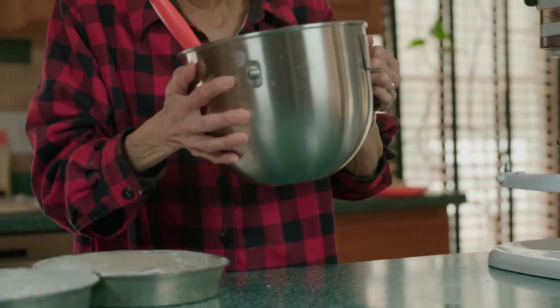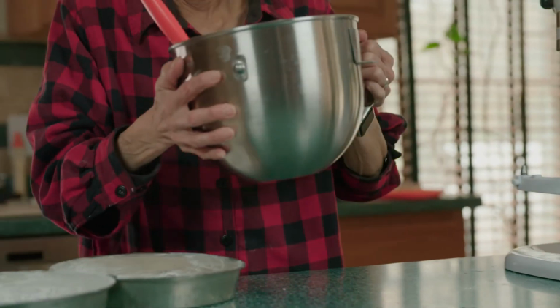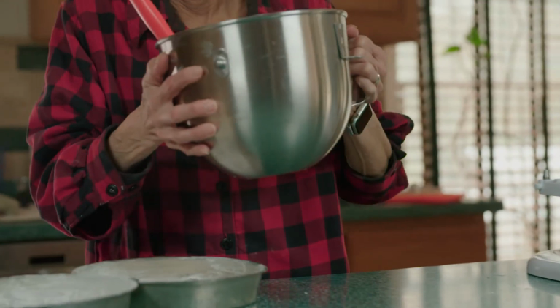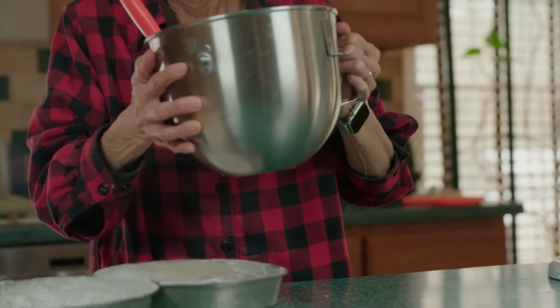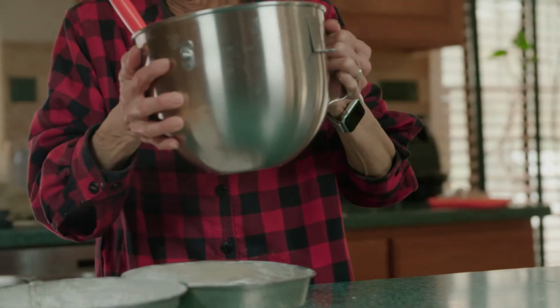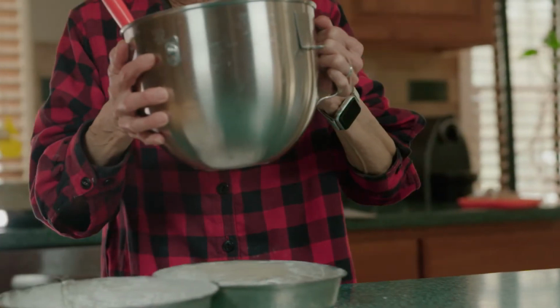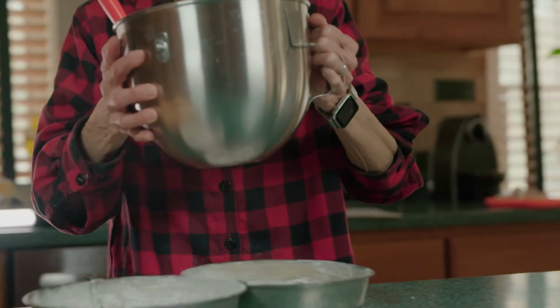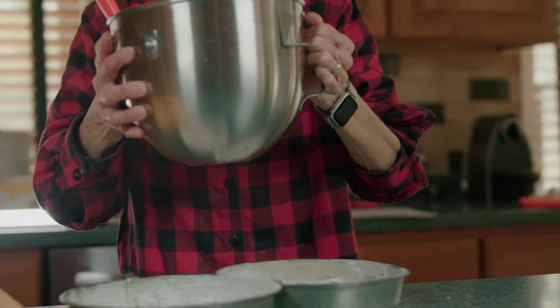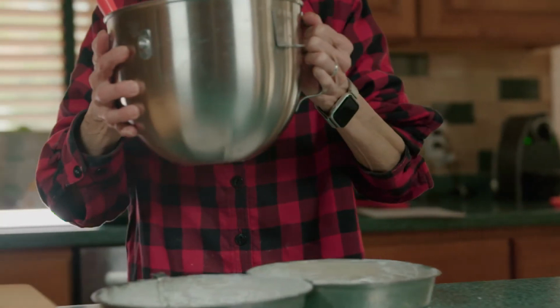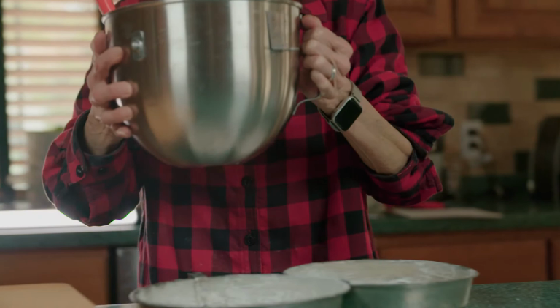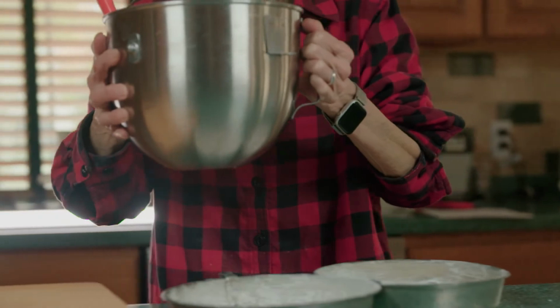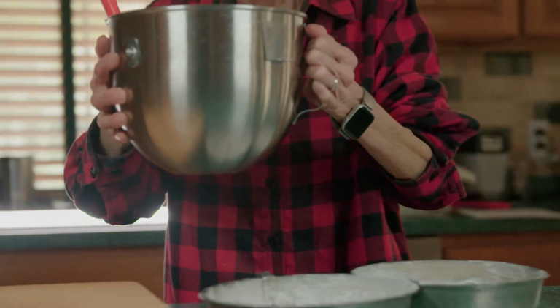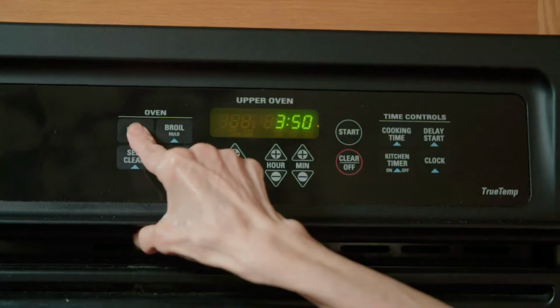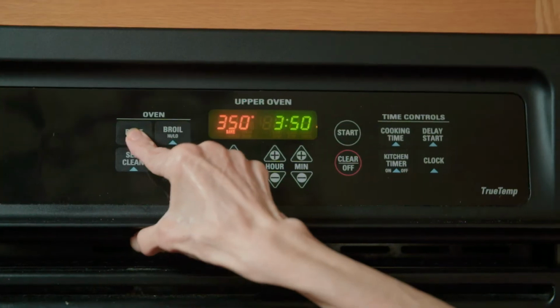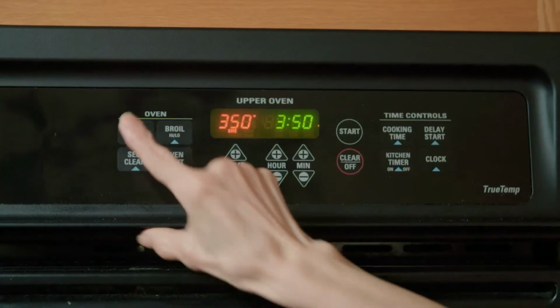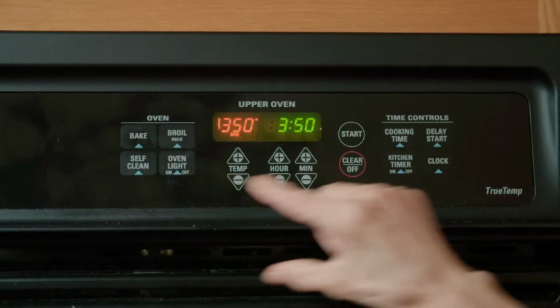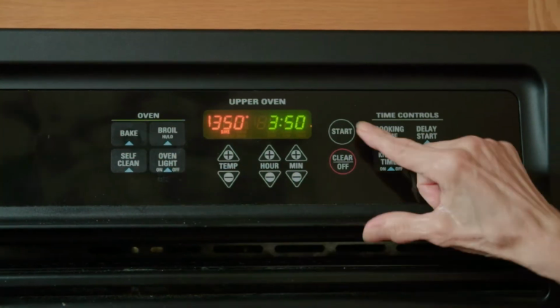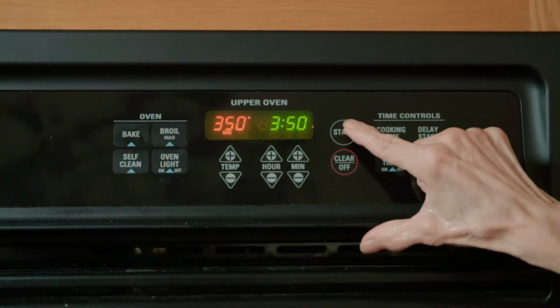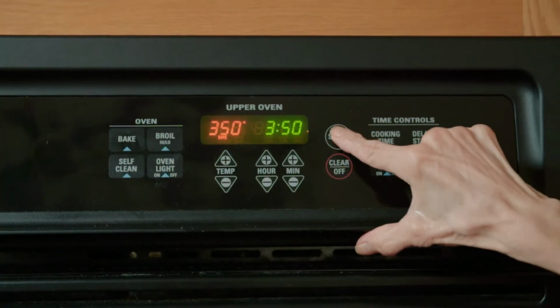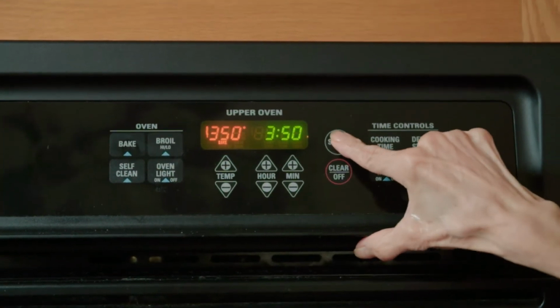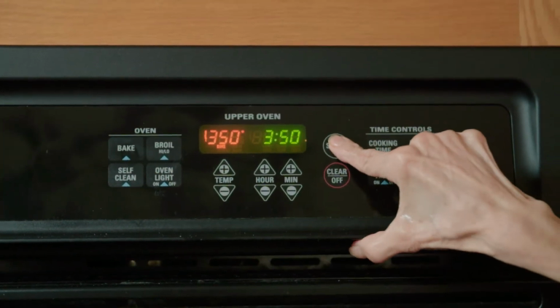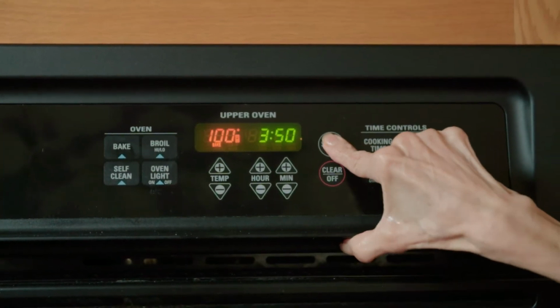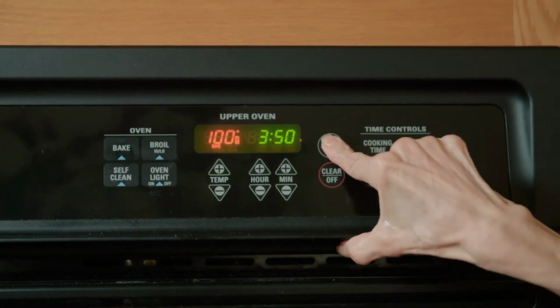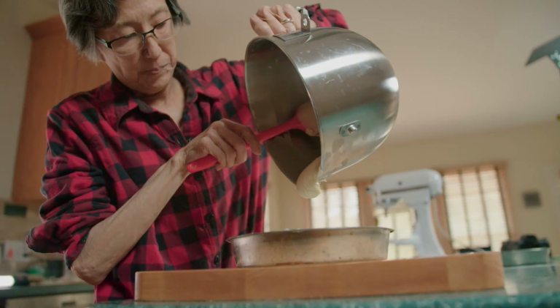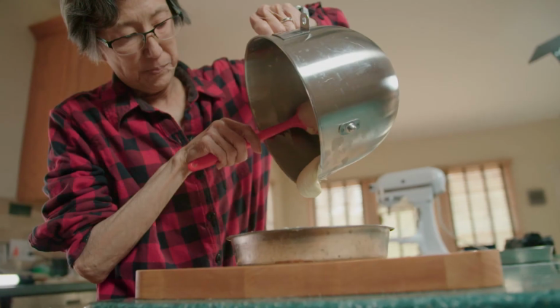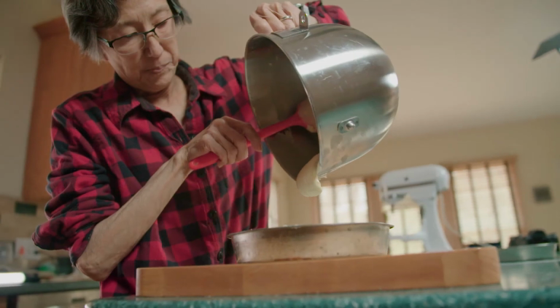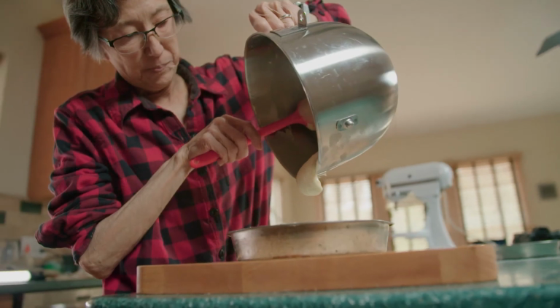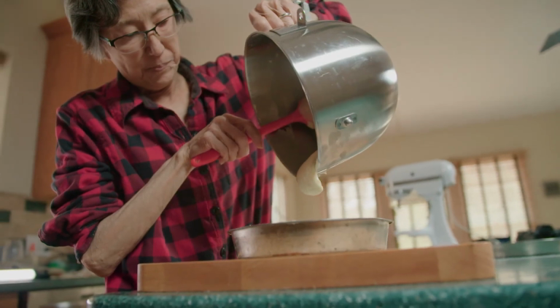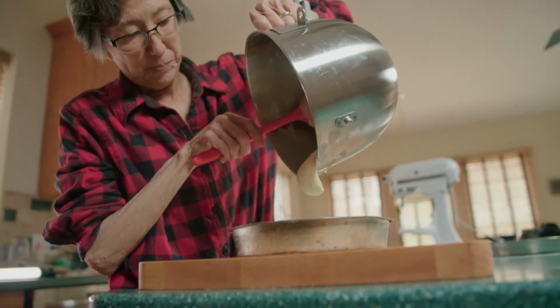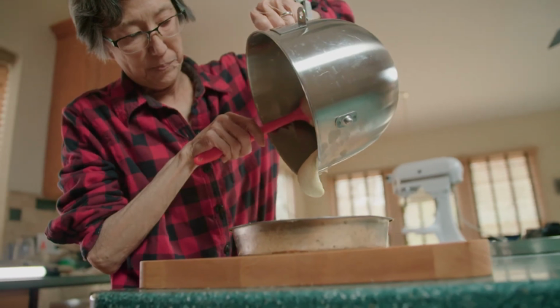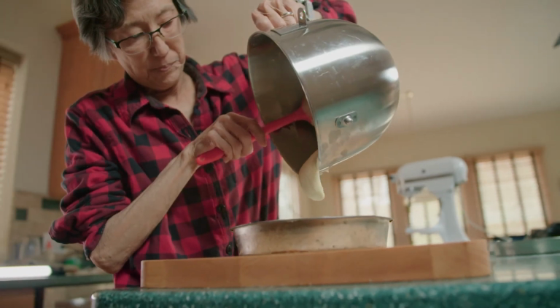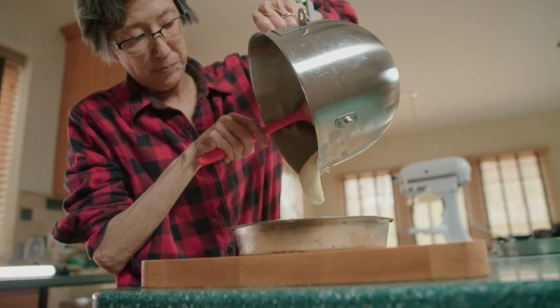Now that we've finished the cake batter, it's time to preheat the oven to 350 degrees and pour the batter into the cake pans.